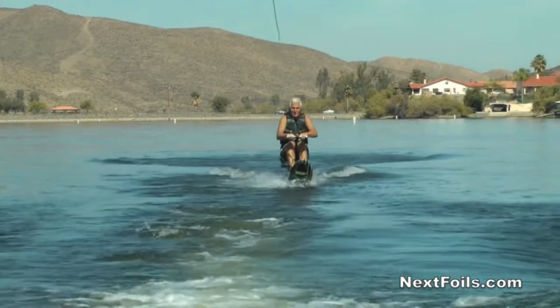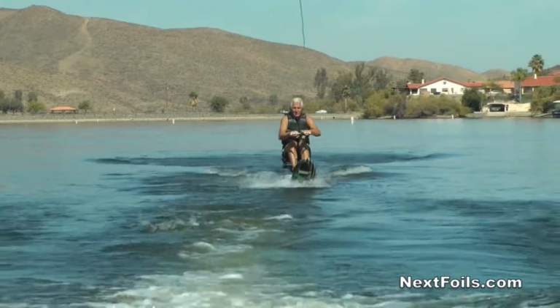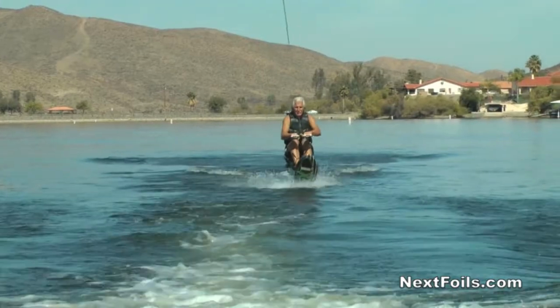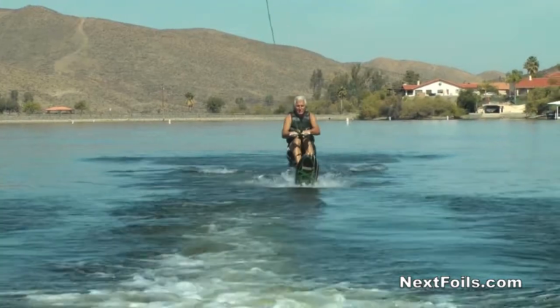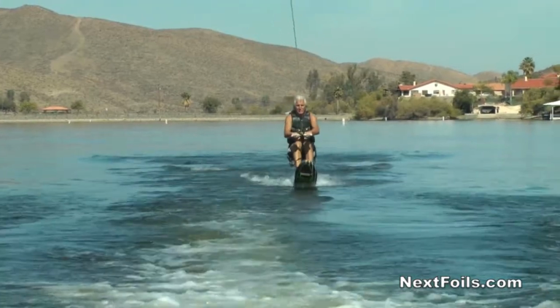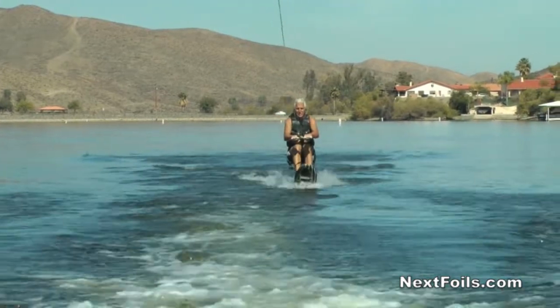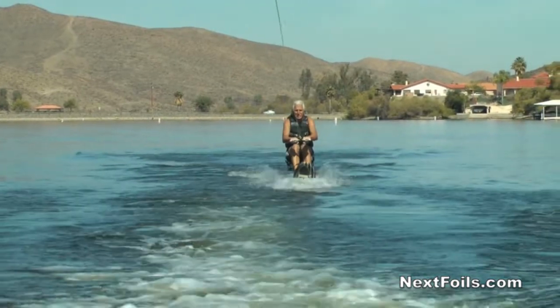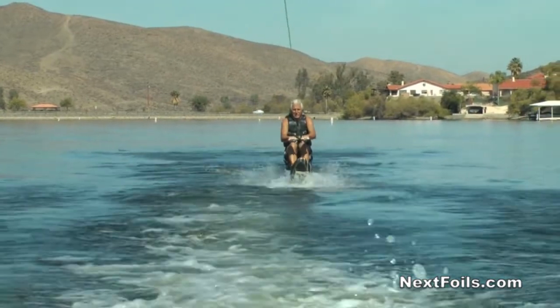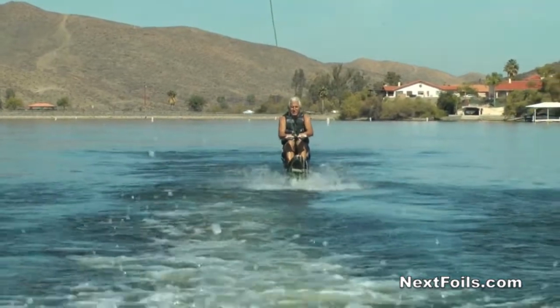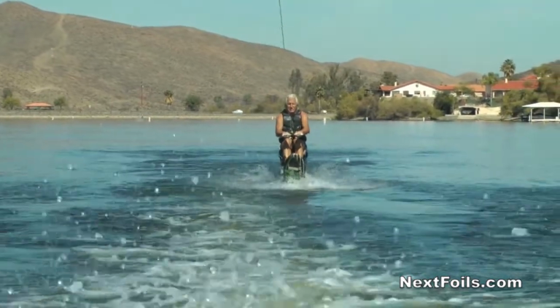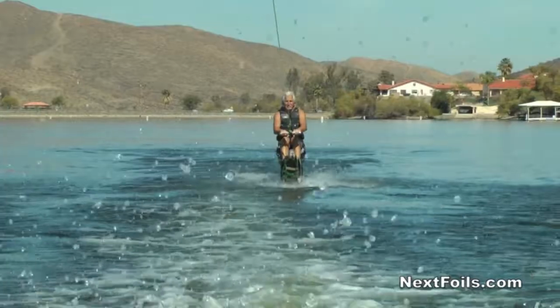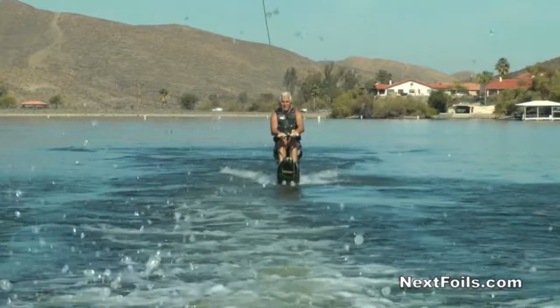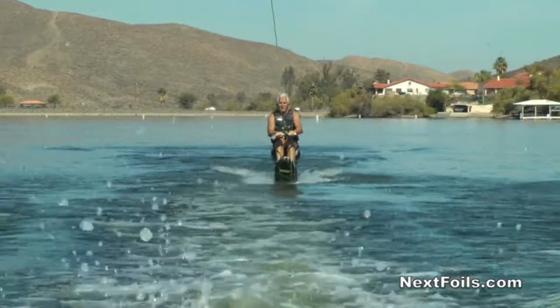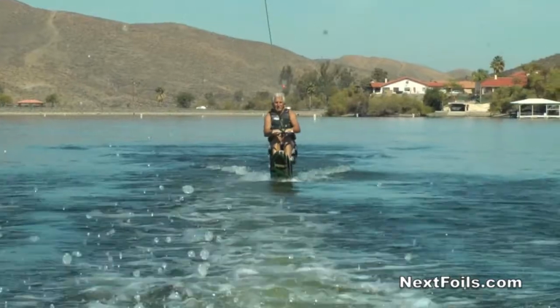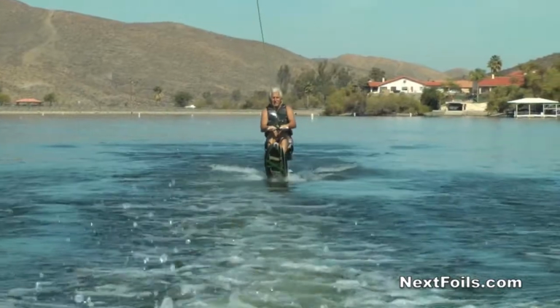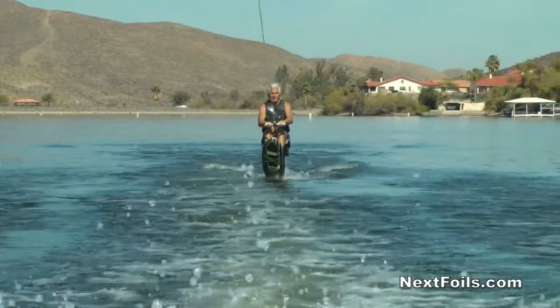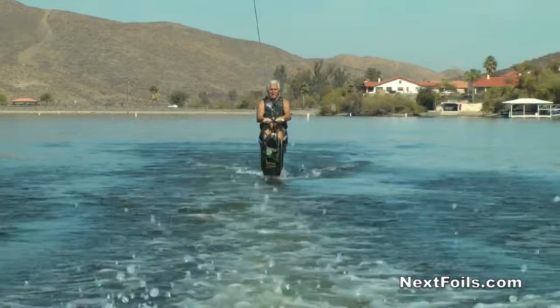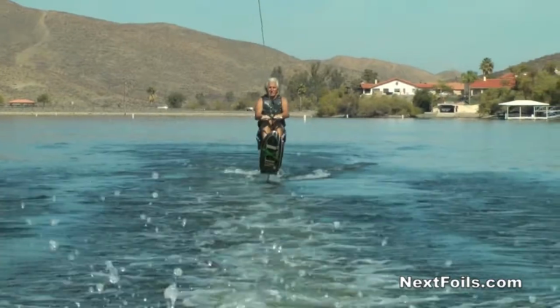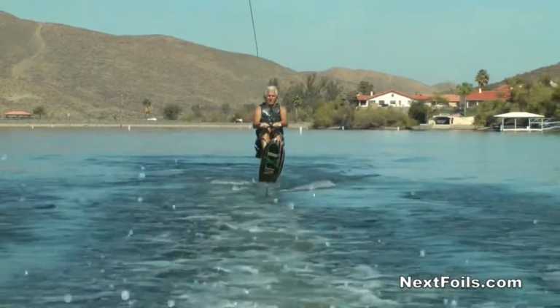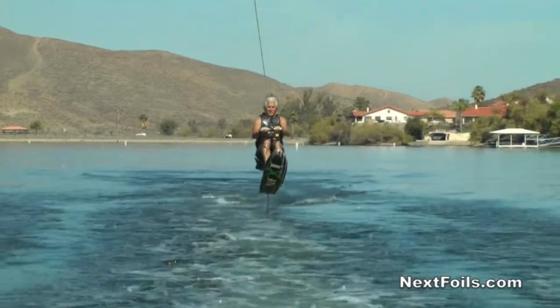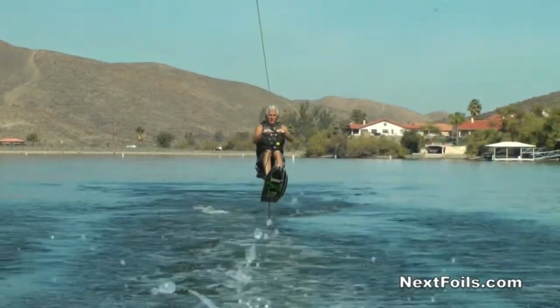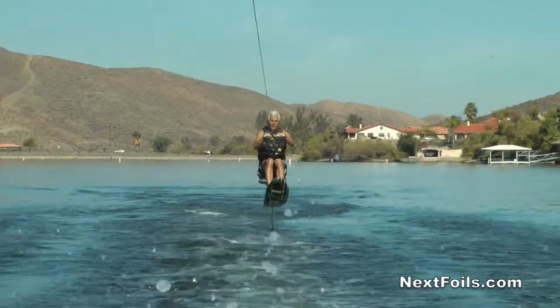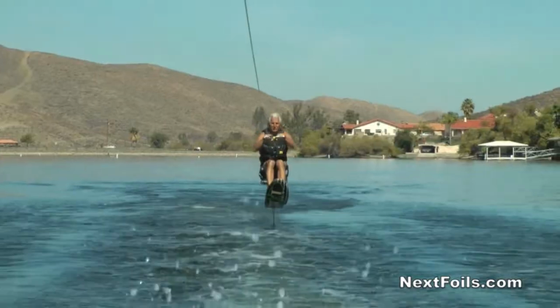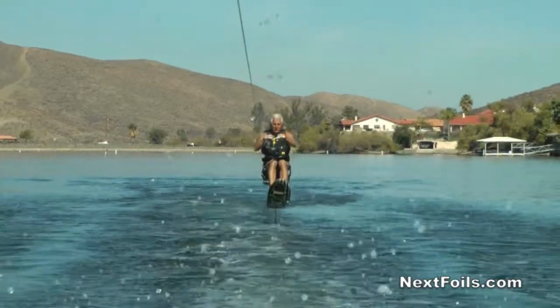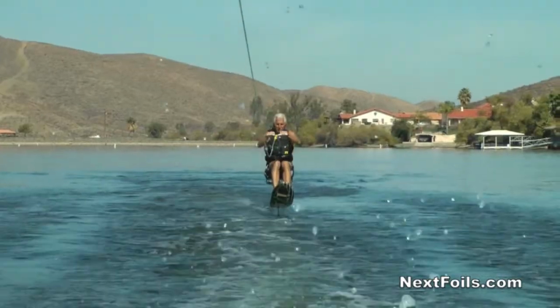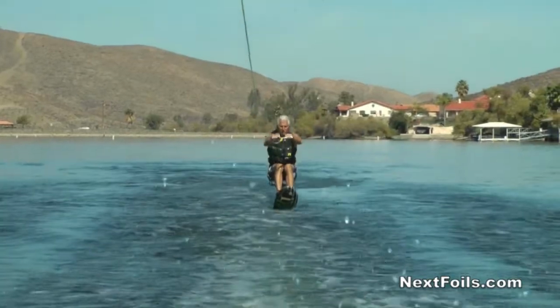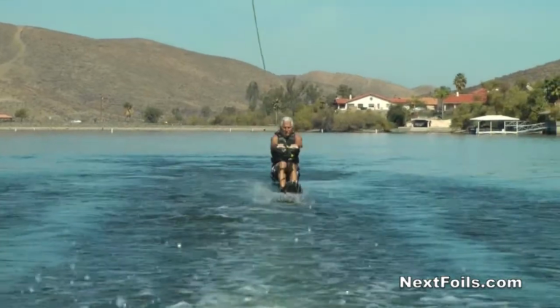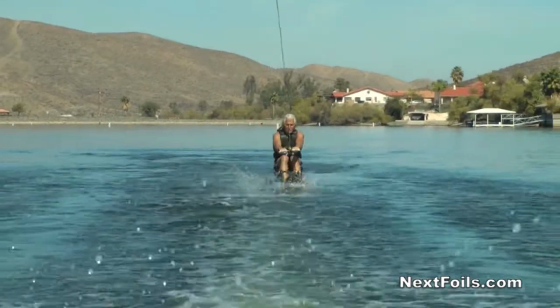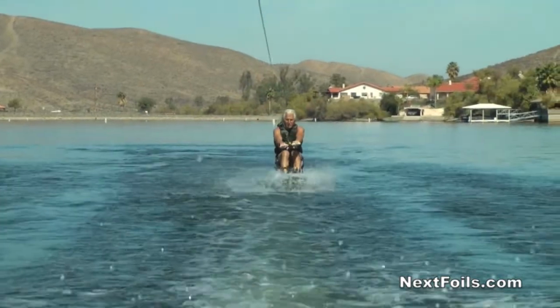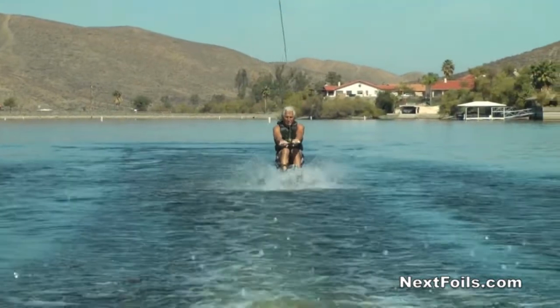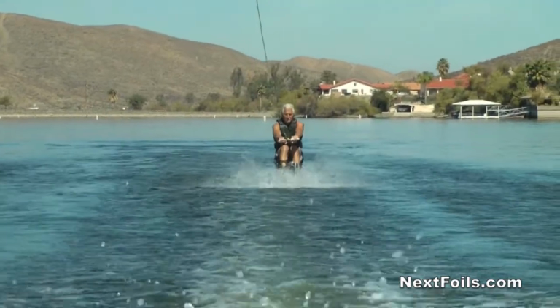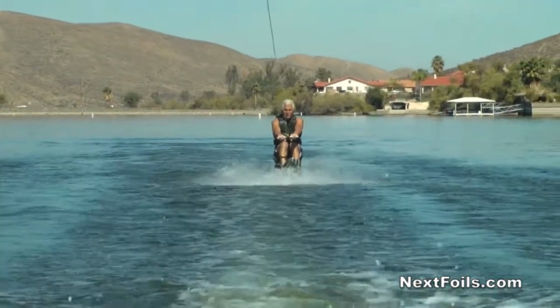Now that you've learned how to do a deep water start, you've learned how to taxi it, you've learned how to steer it, it's time for dessert. You get to learn how to fly it.